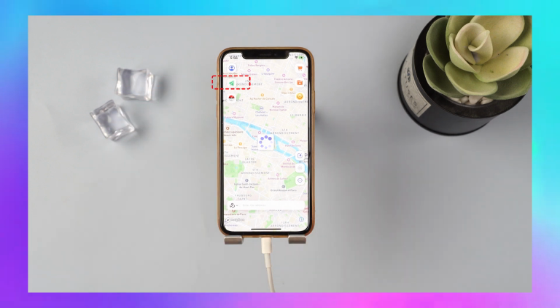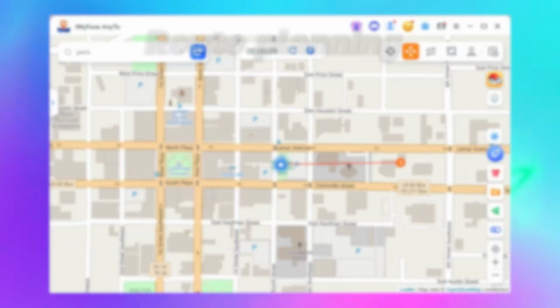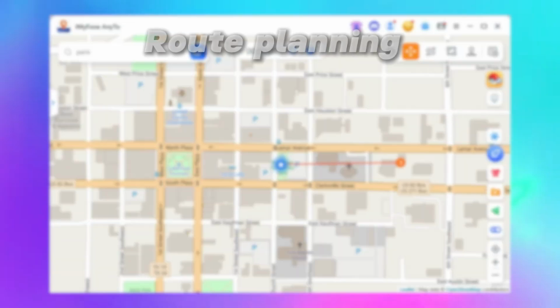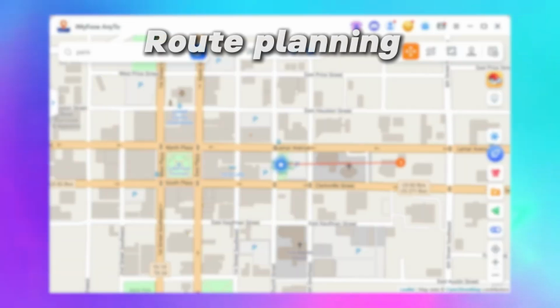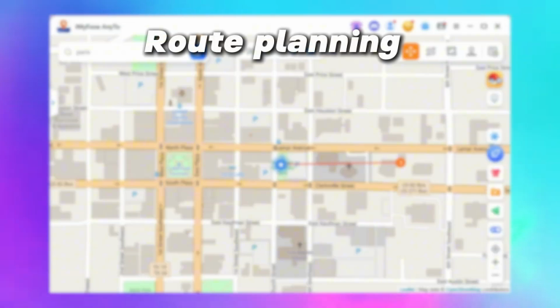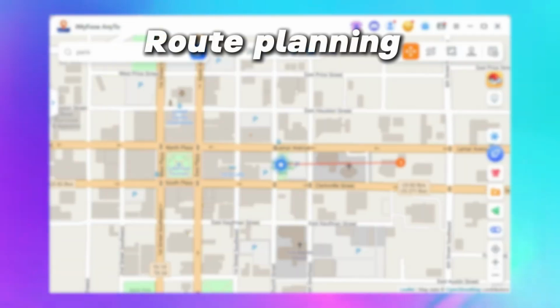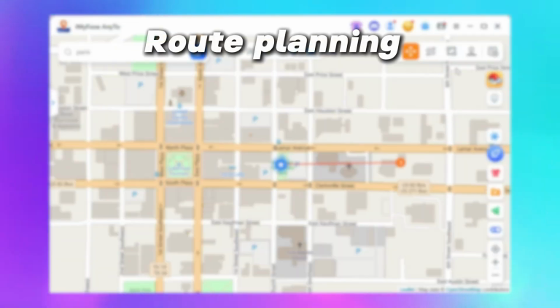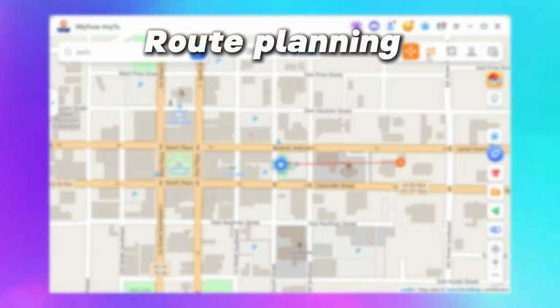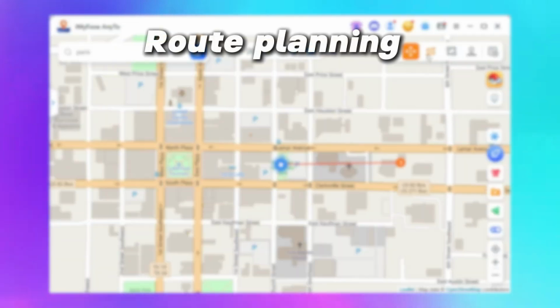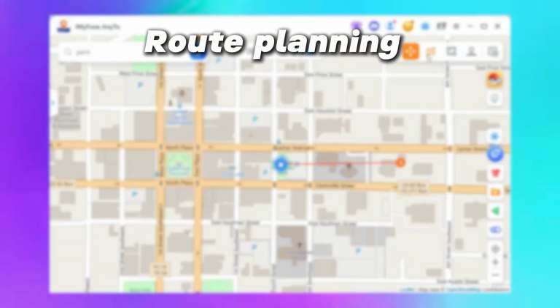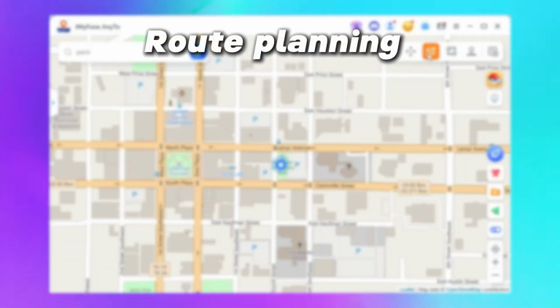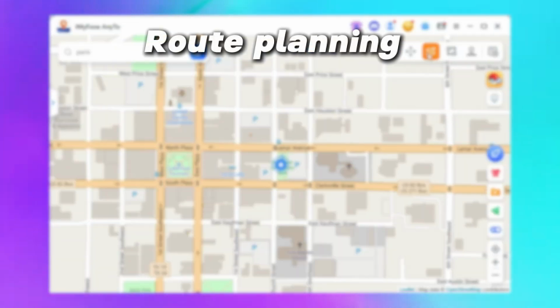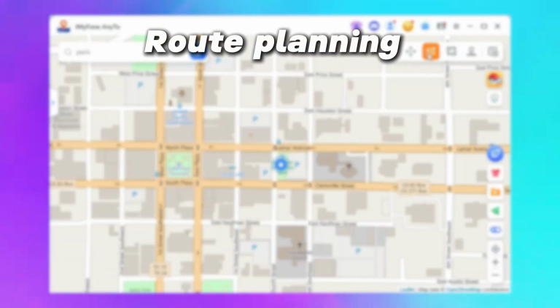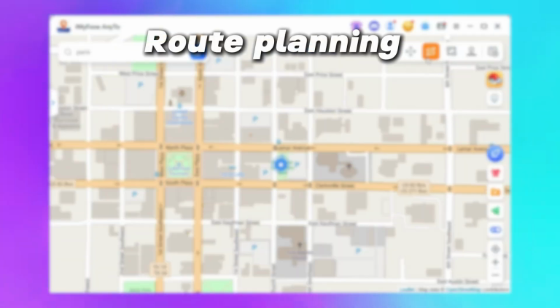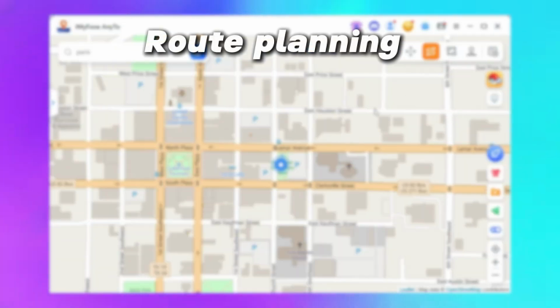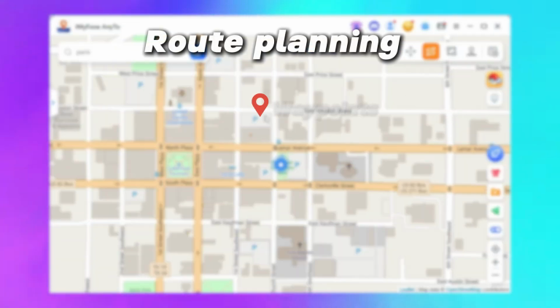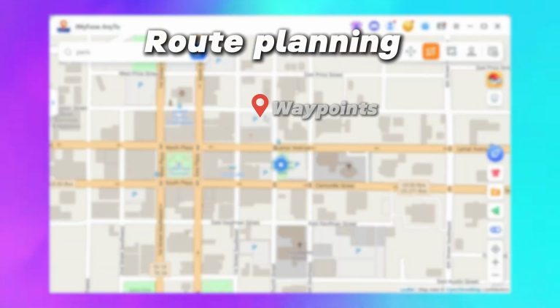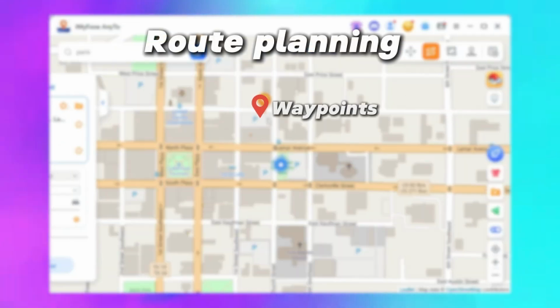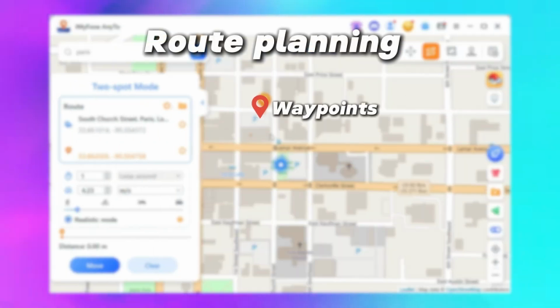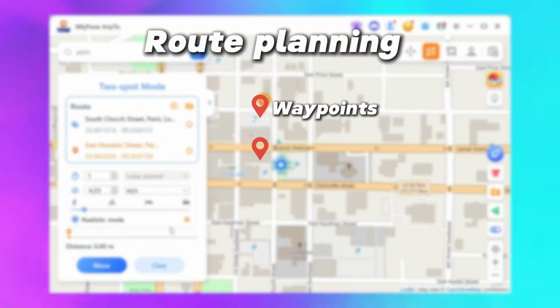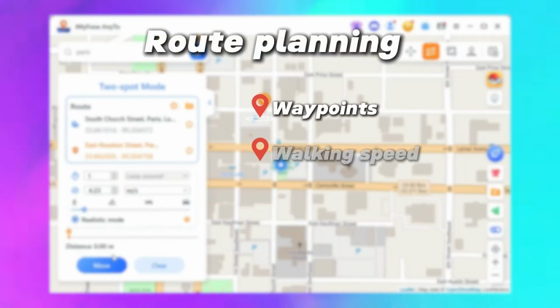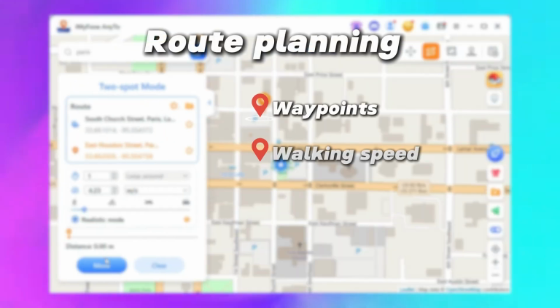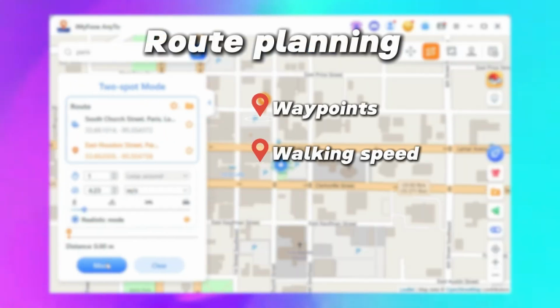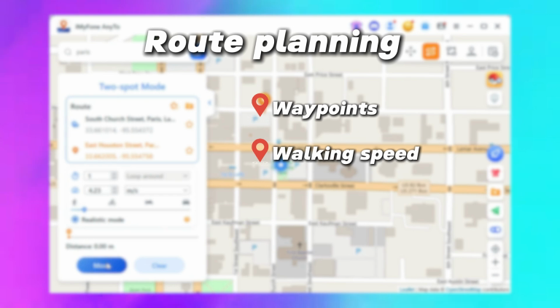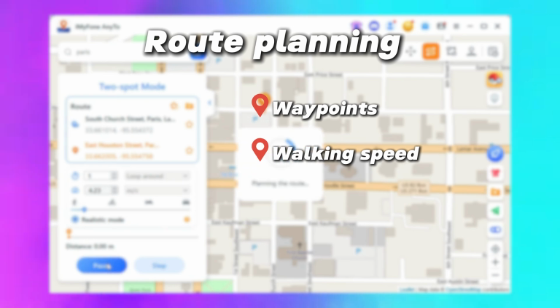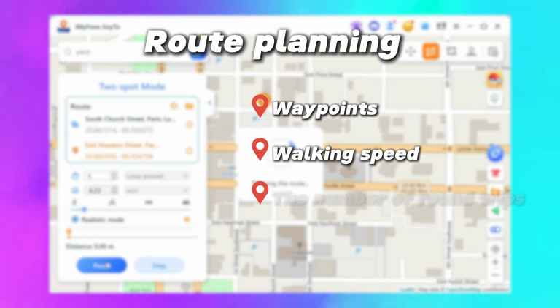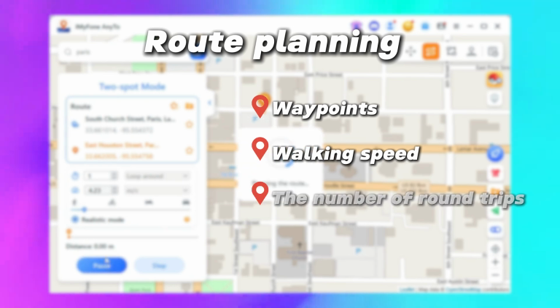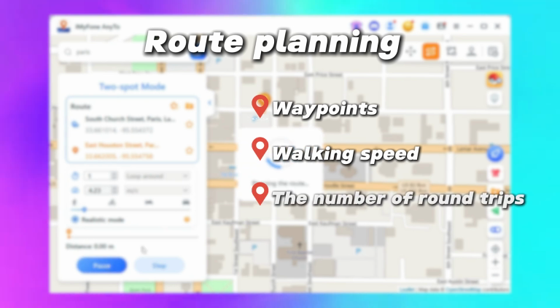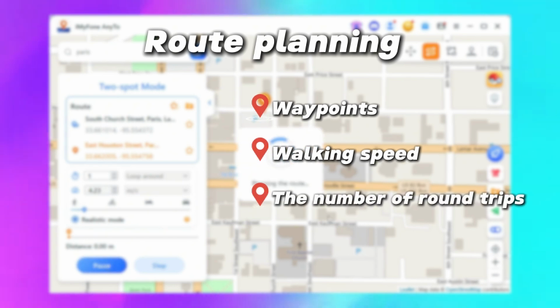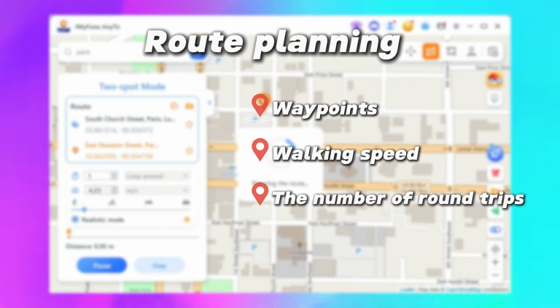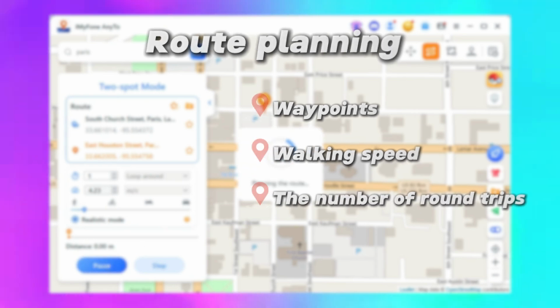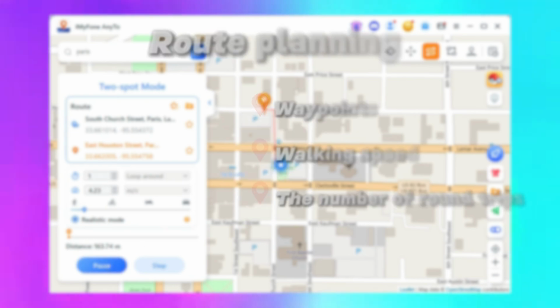It also offers route planning modes where you can set waypoints, walking speed, and the number of round trips.